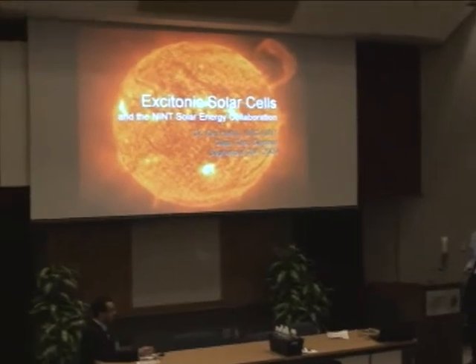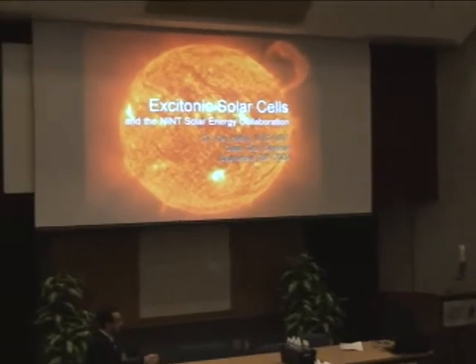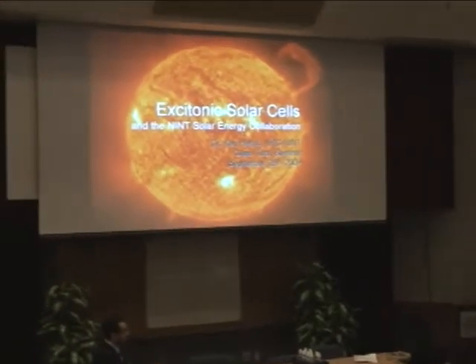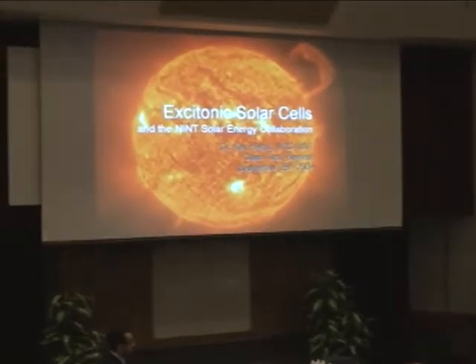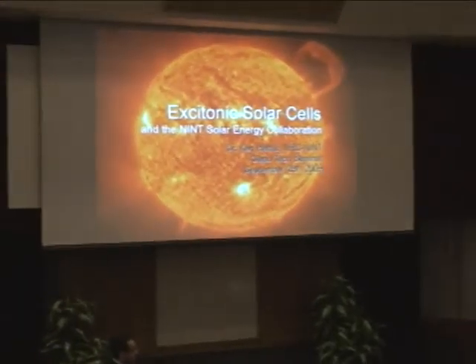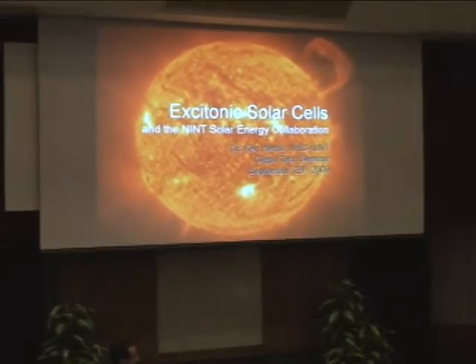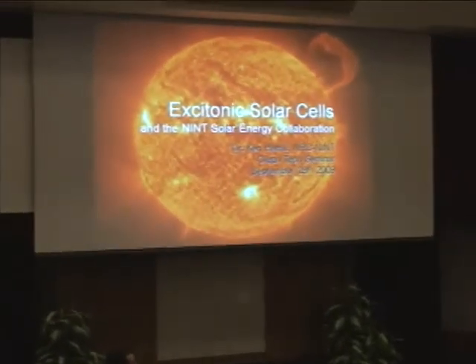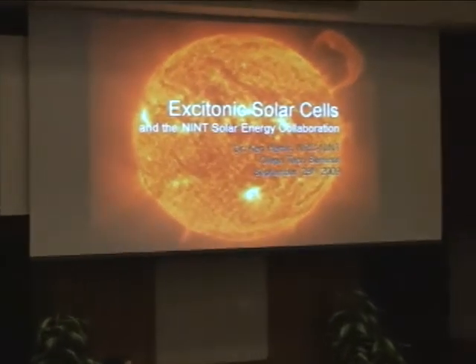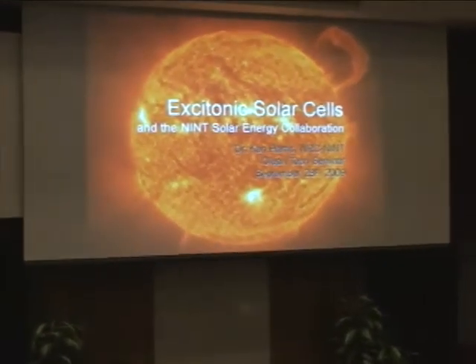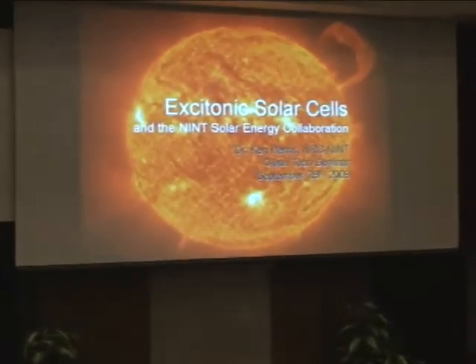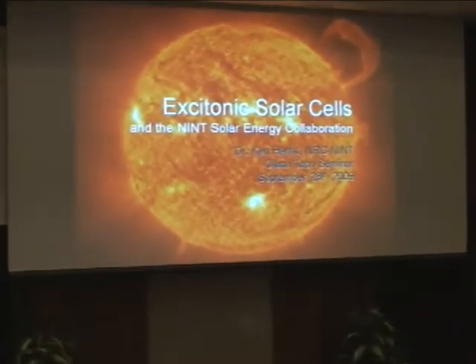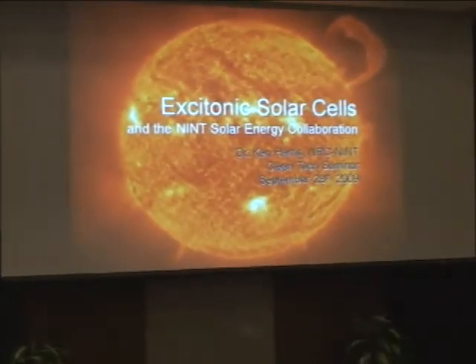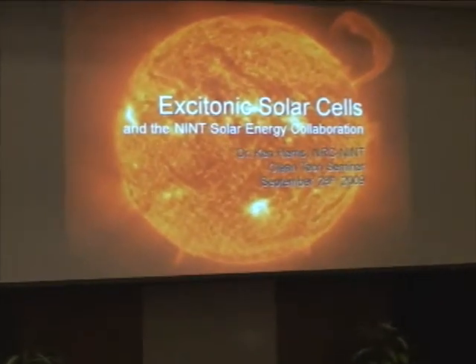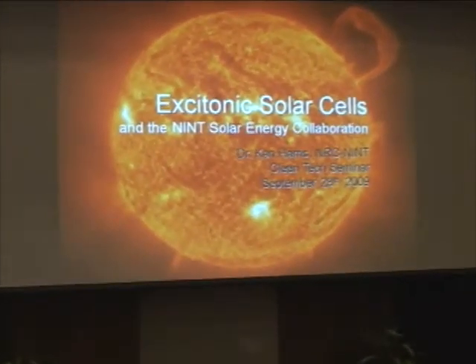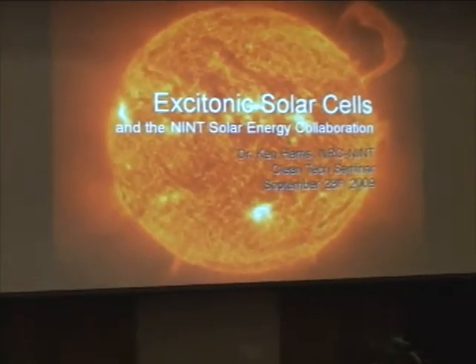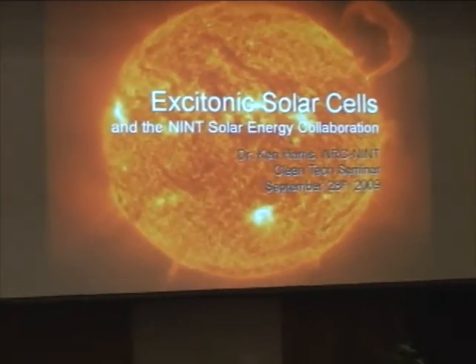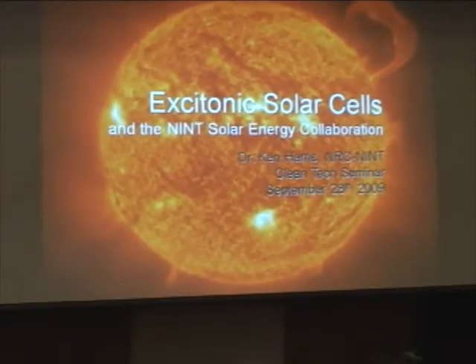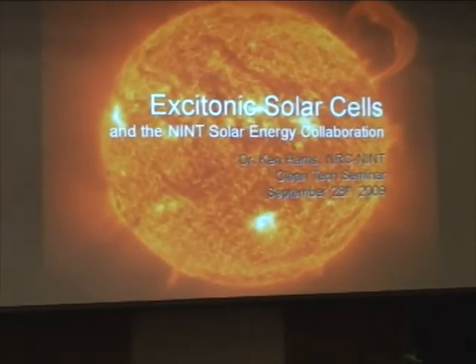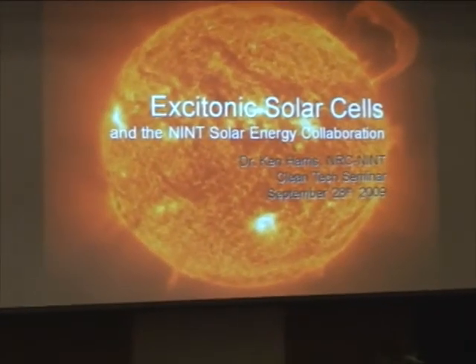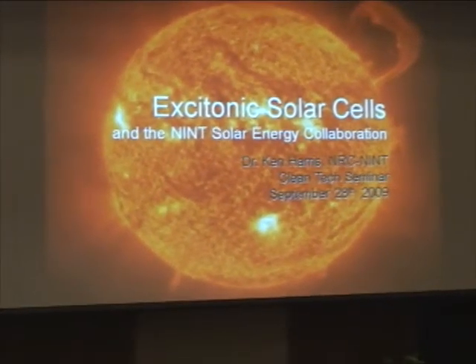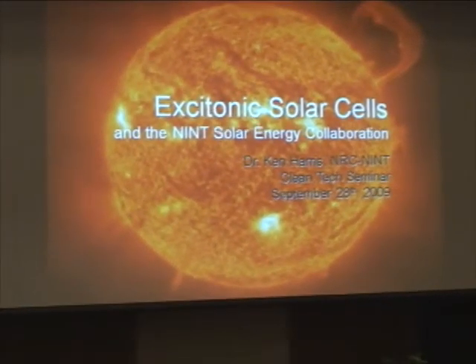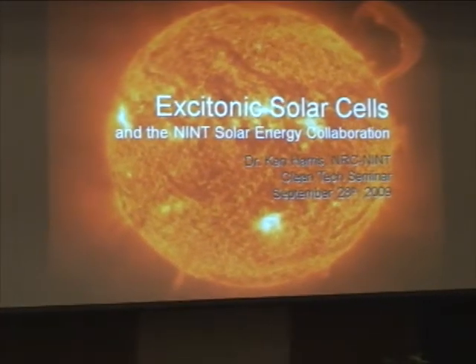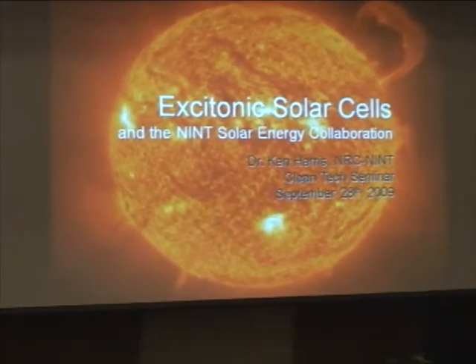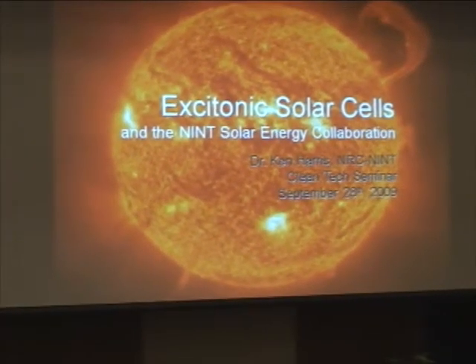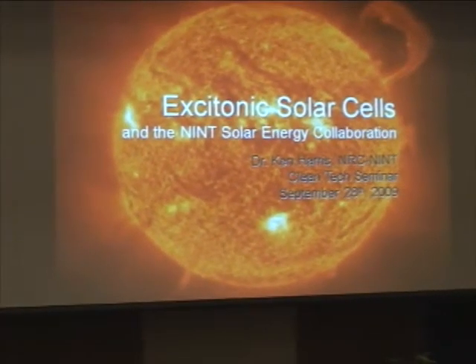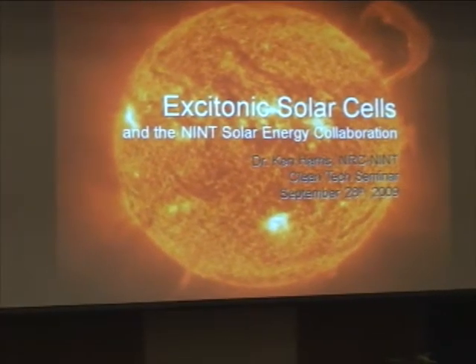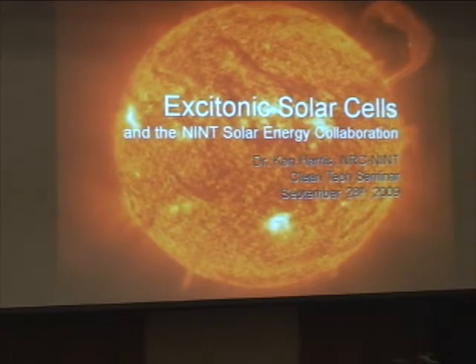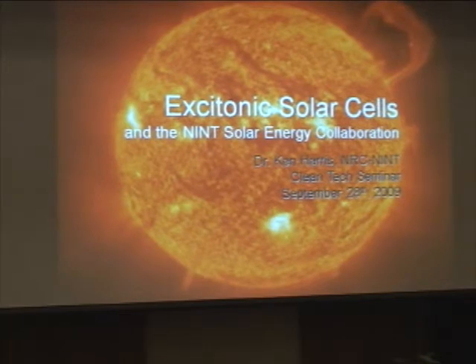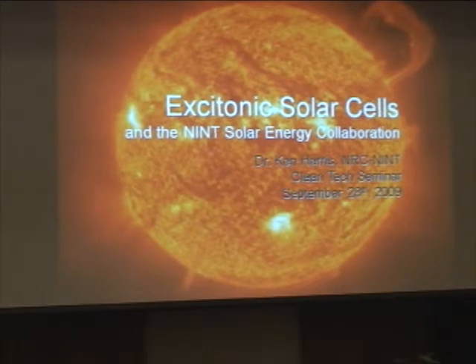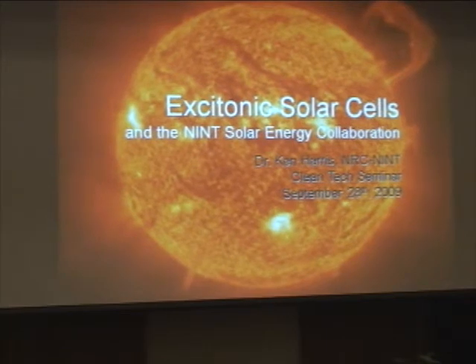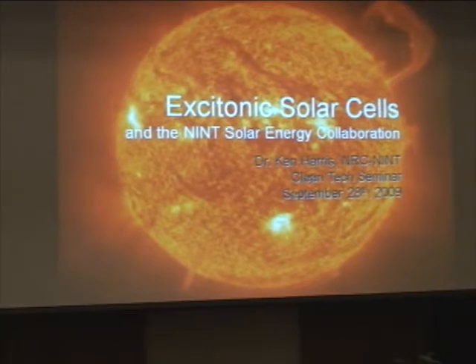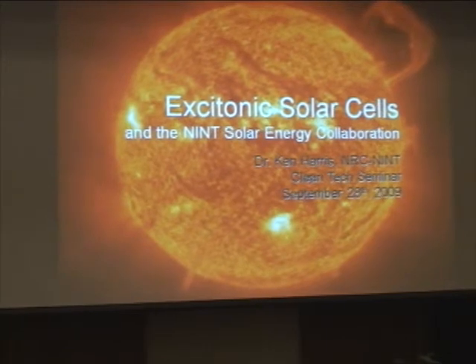This morning I'd like to give you a brief introduction to some of the work our group is doing on excitonic solar cells.